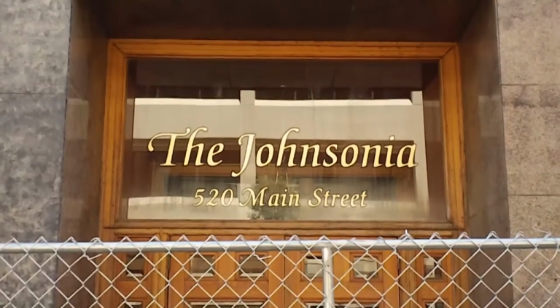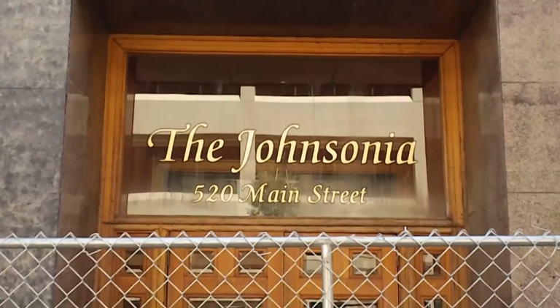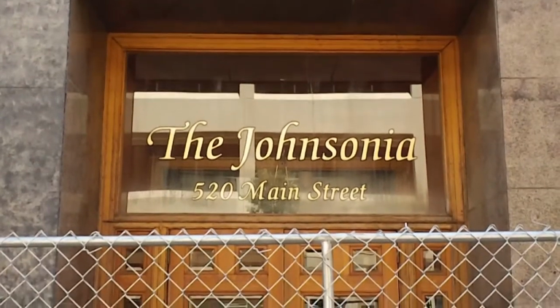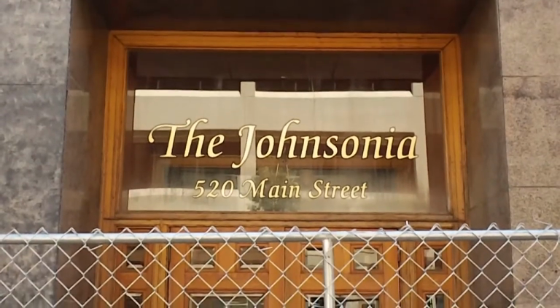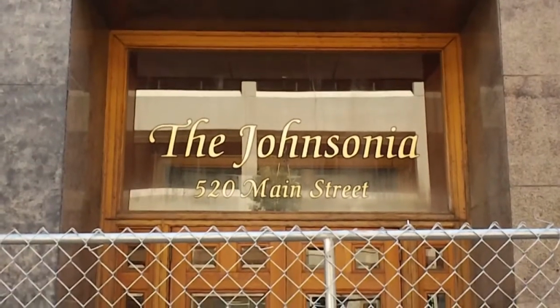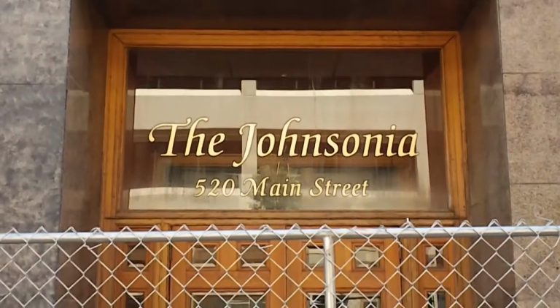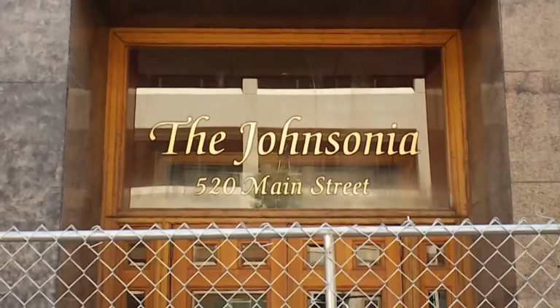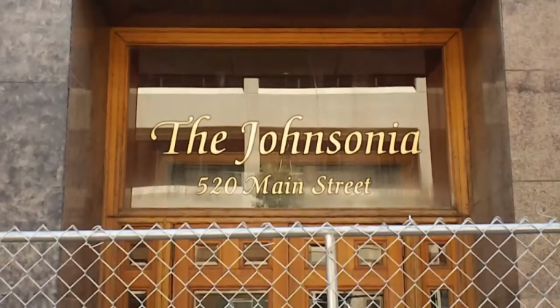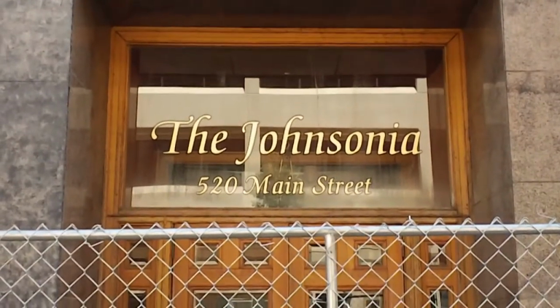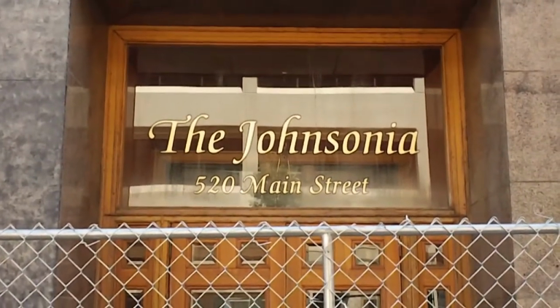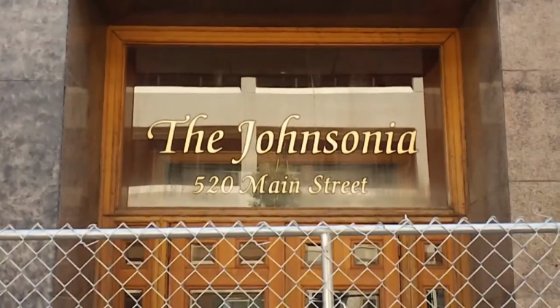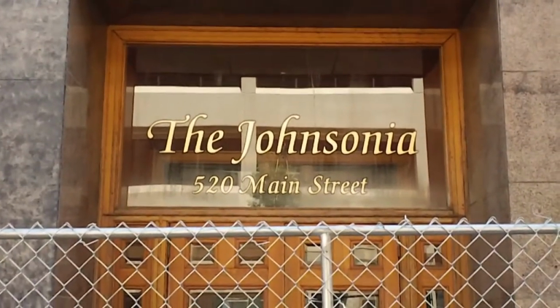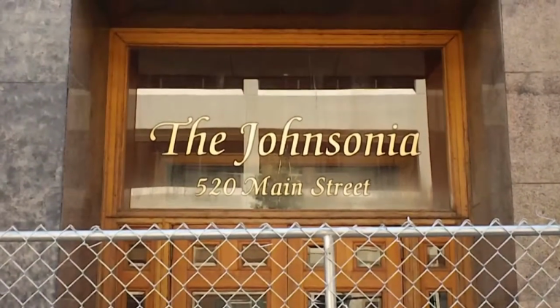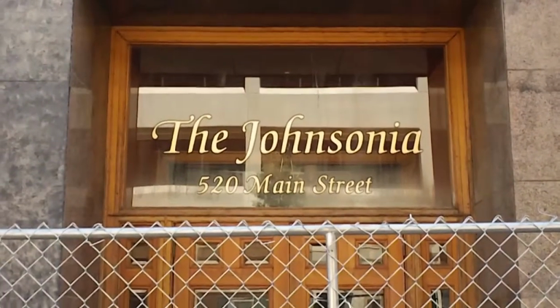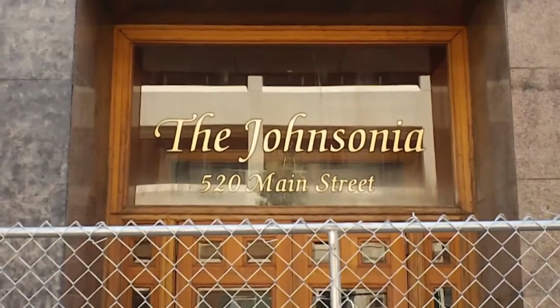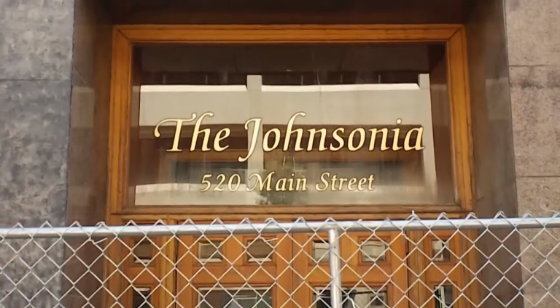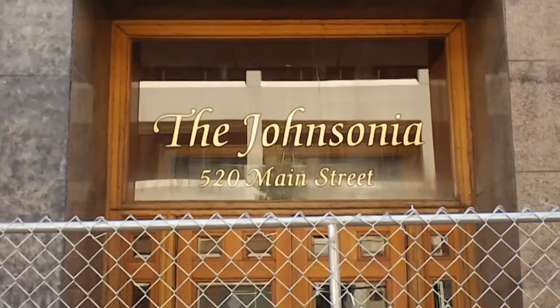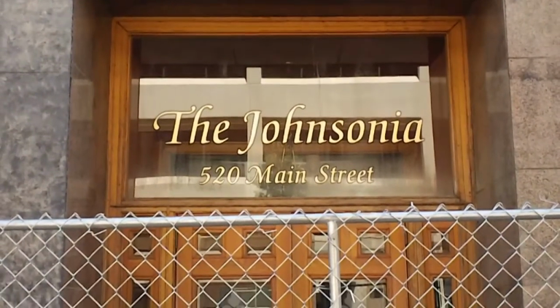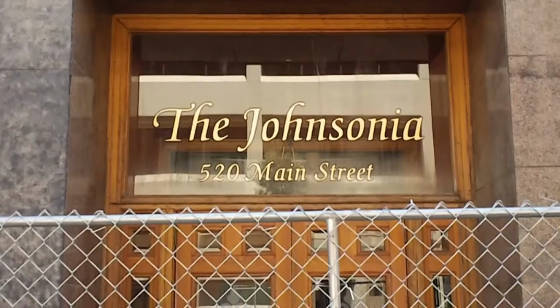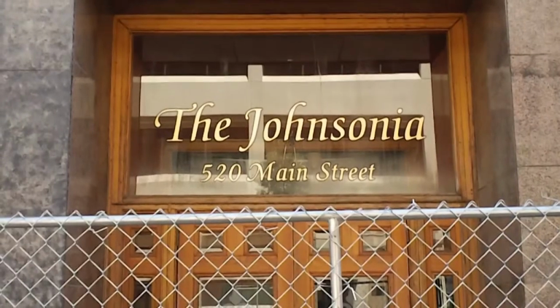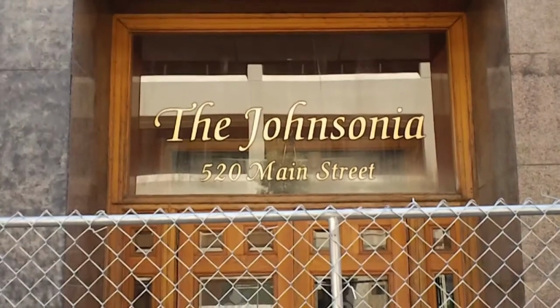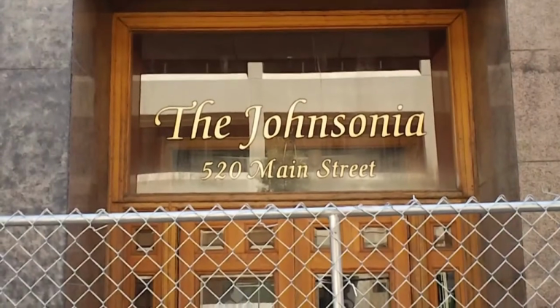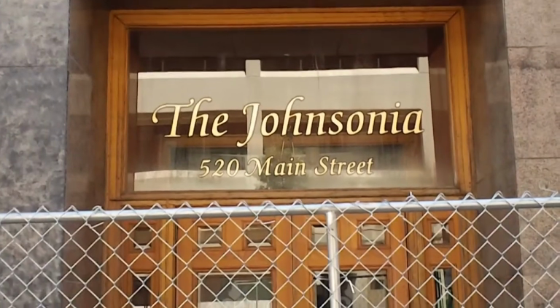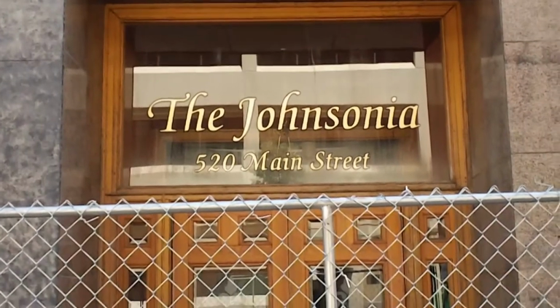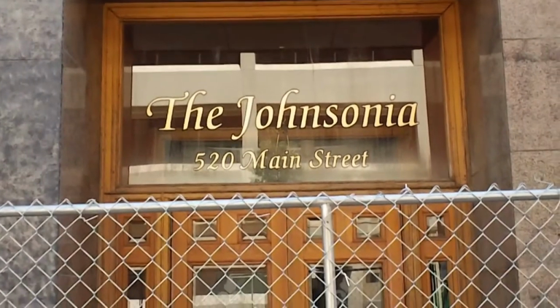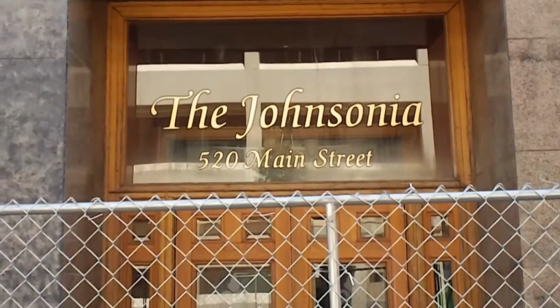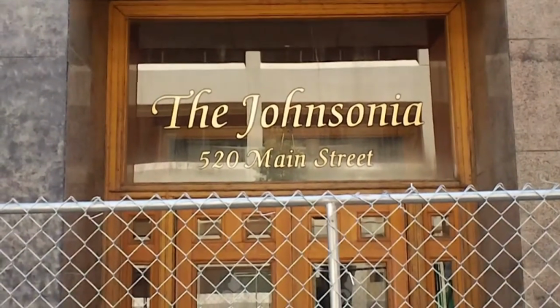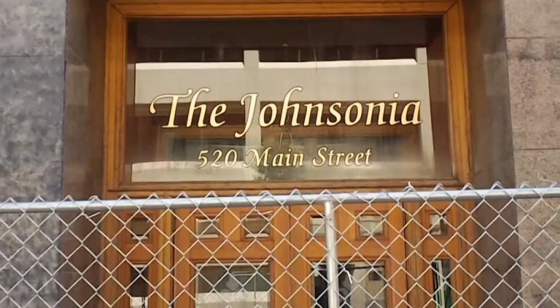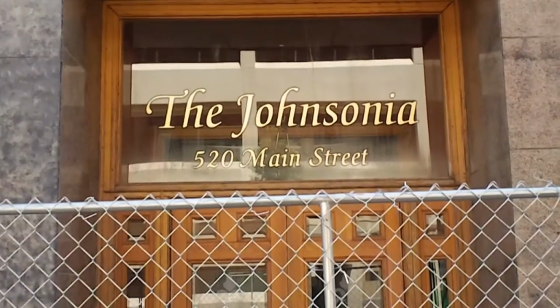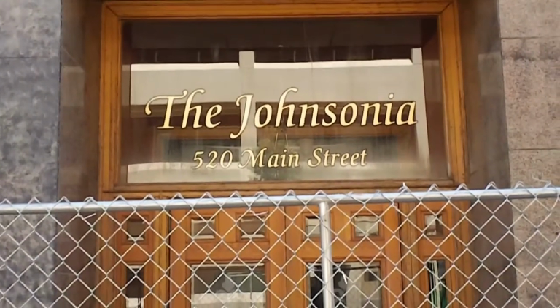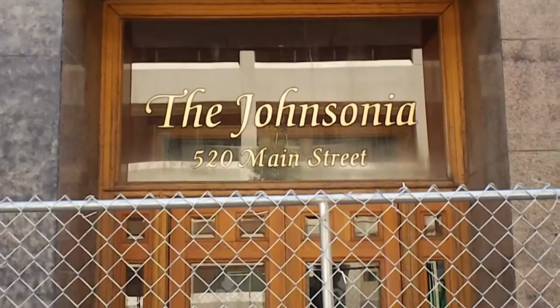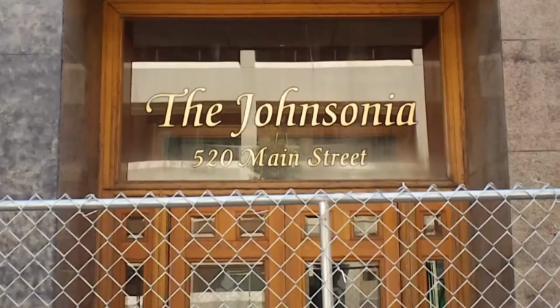This is the John Sonia building, 520 Main Street, Fitchburg, Mass. Pardon for any shaking — I just rode a bike.